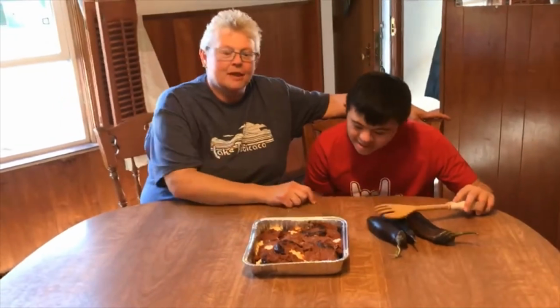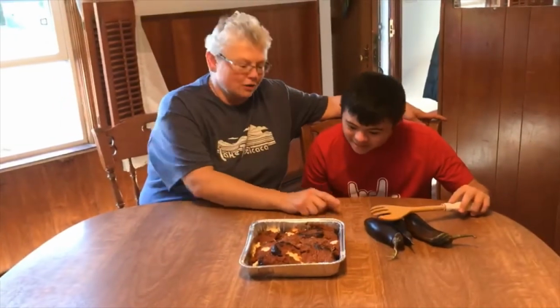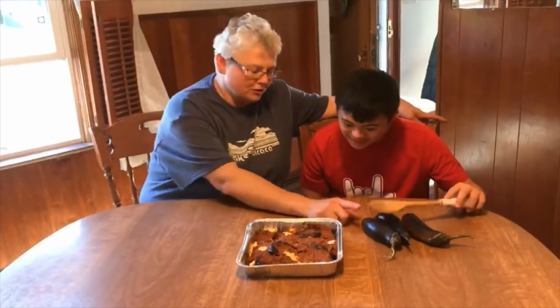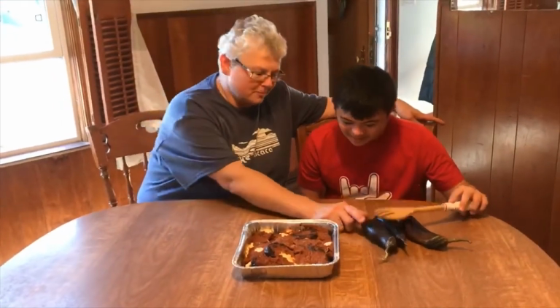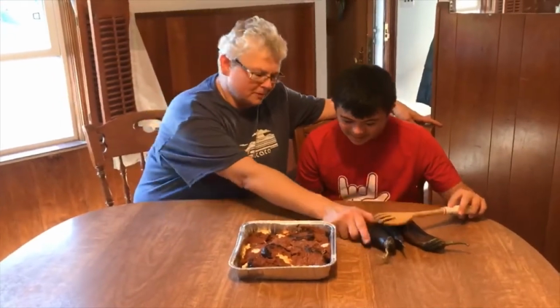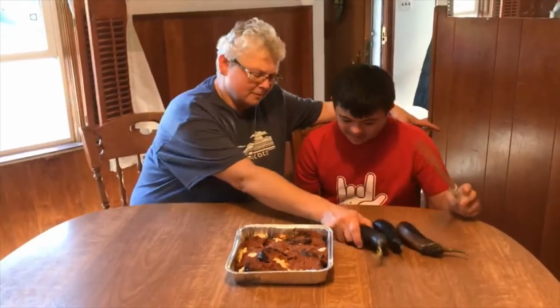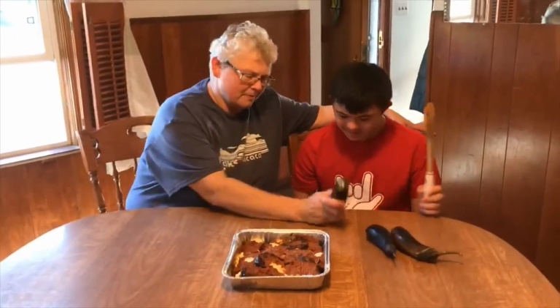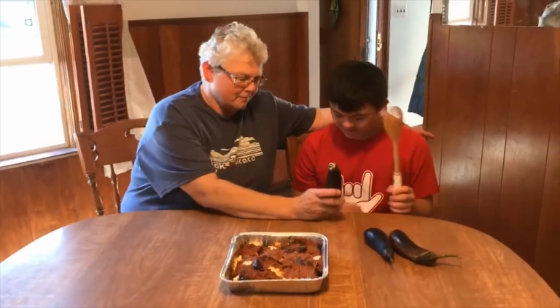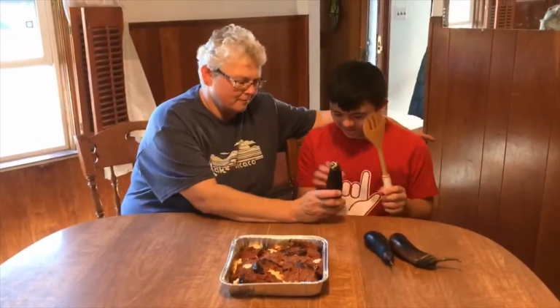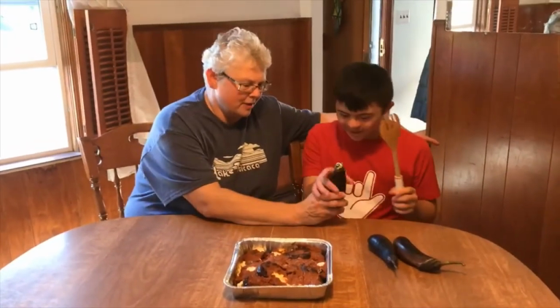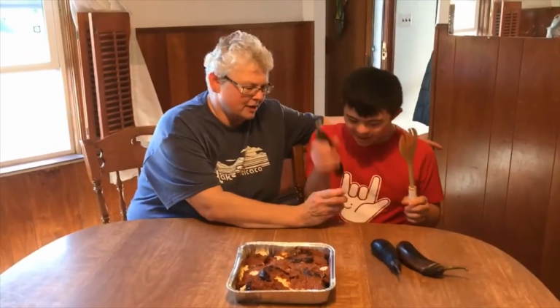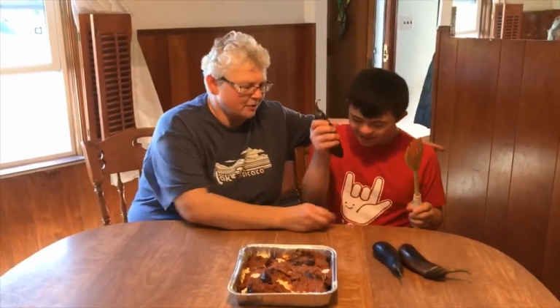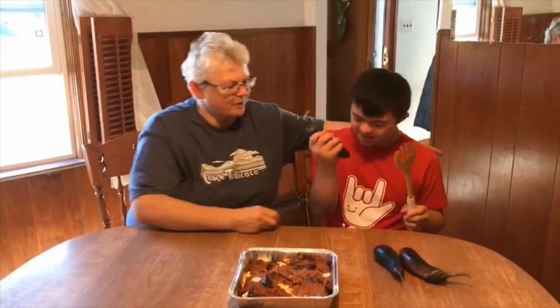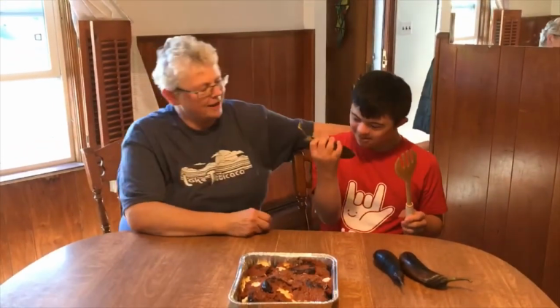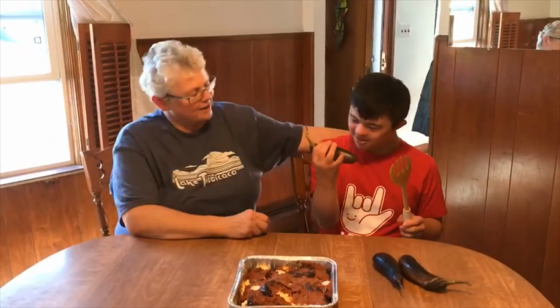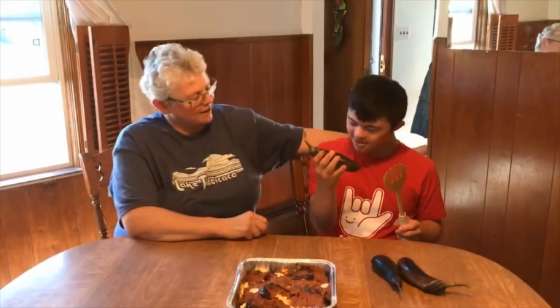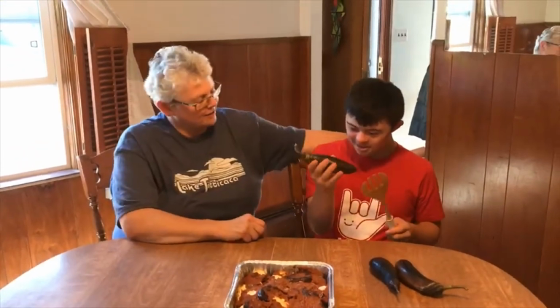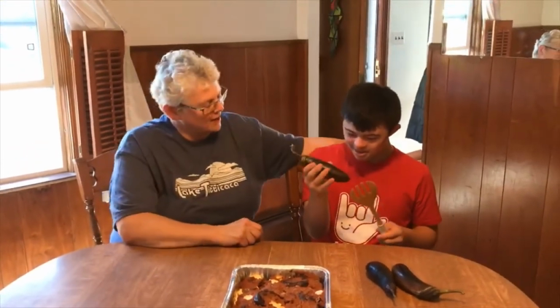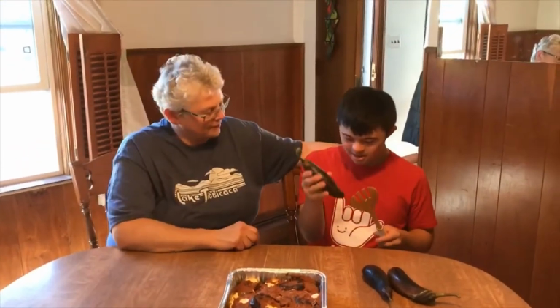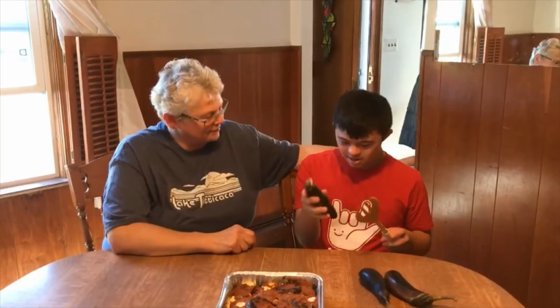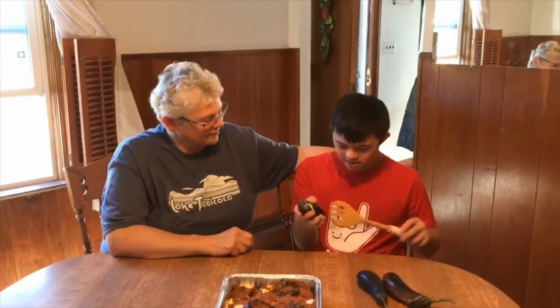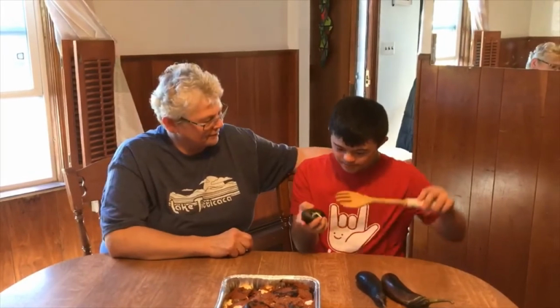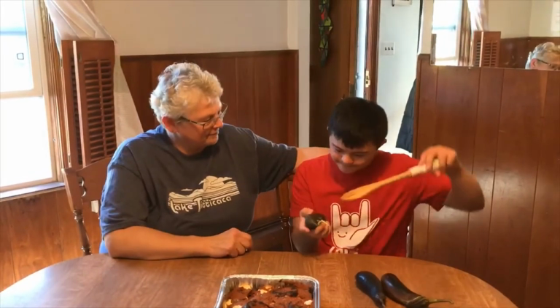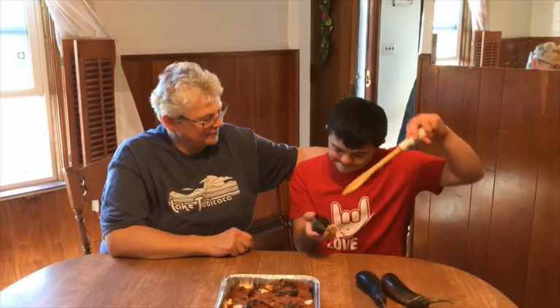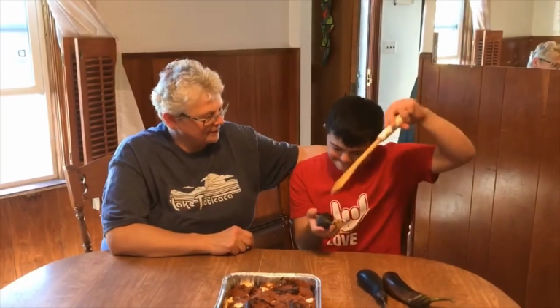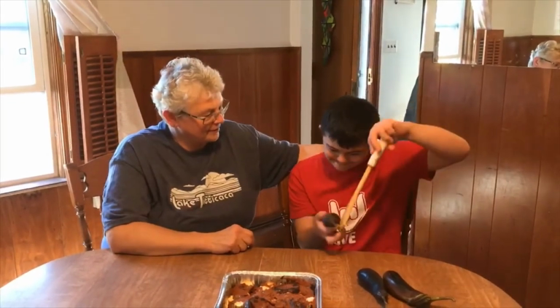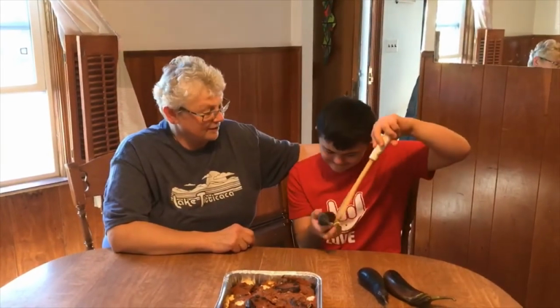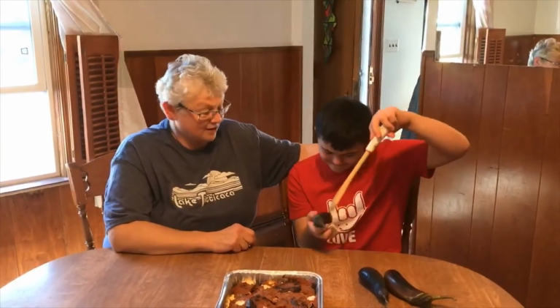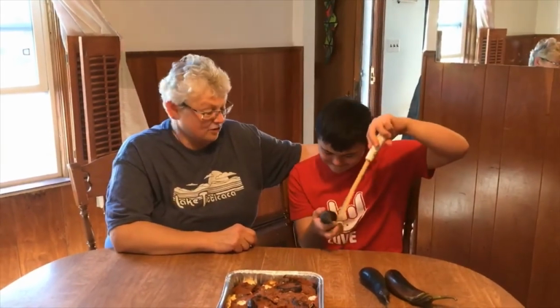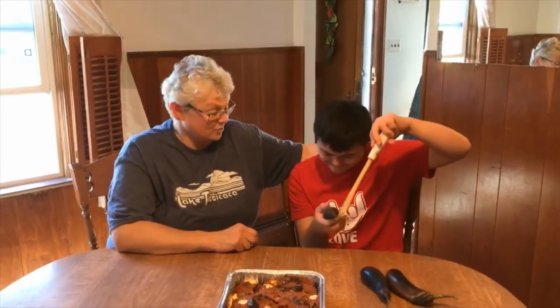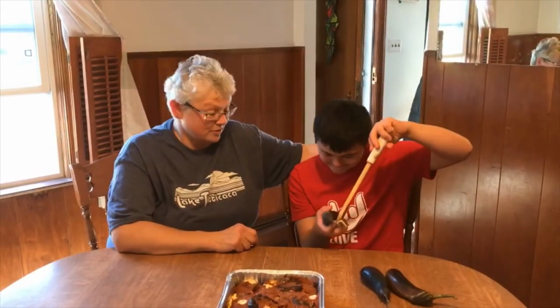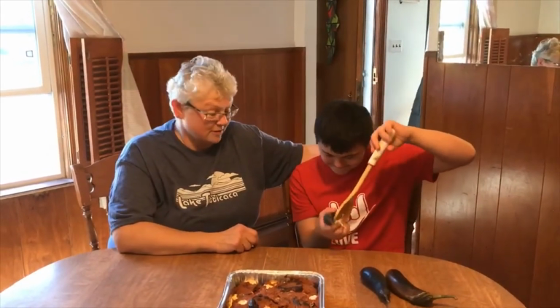Can you hold this up? Come here. You hang on to it for me. It's an eggplant. Don't pierce it.